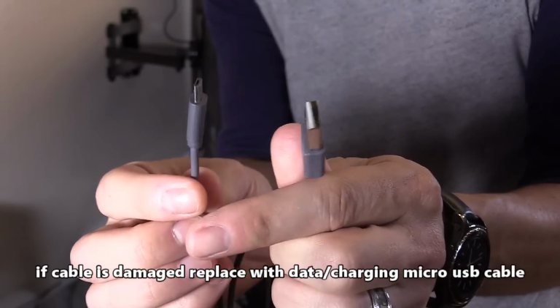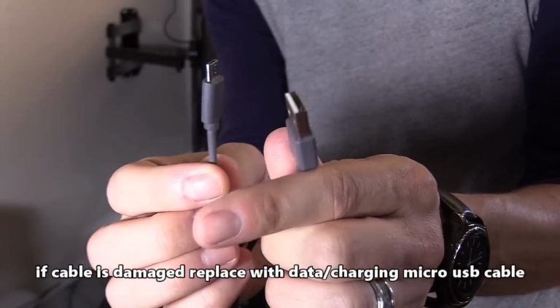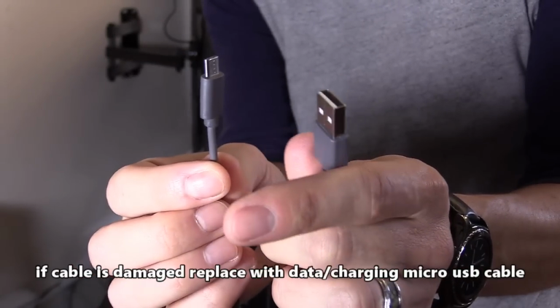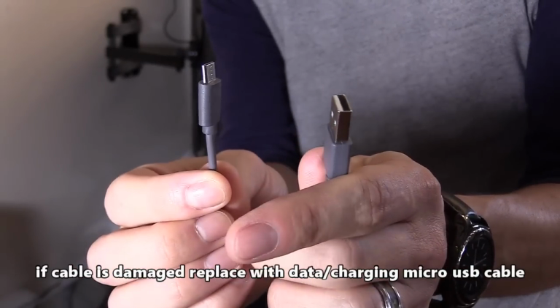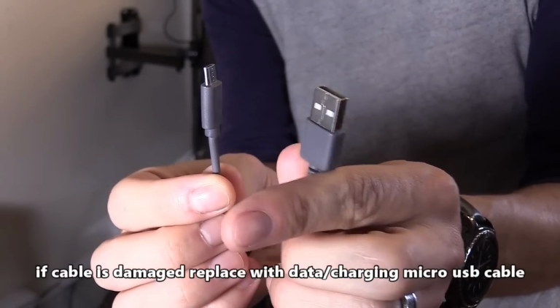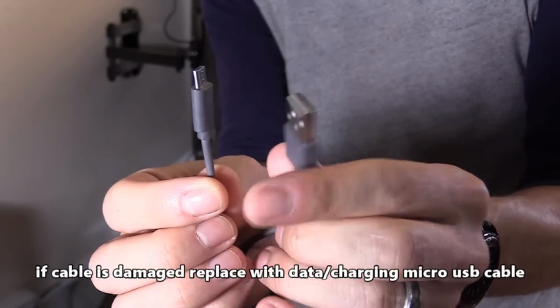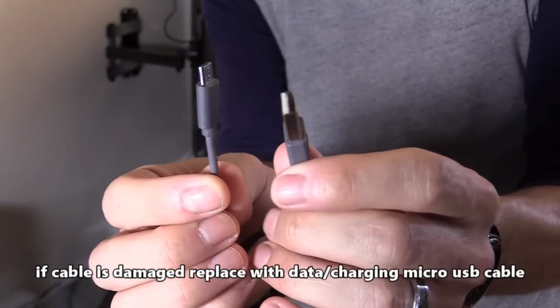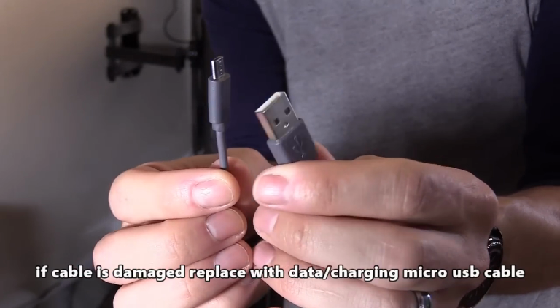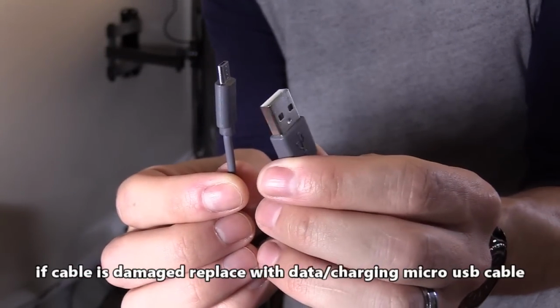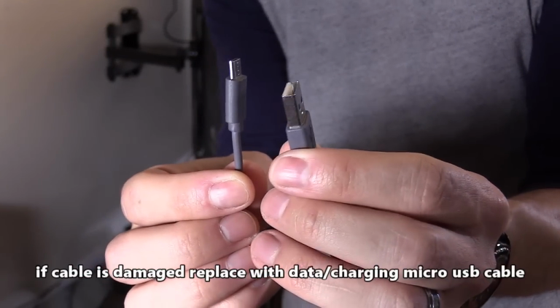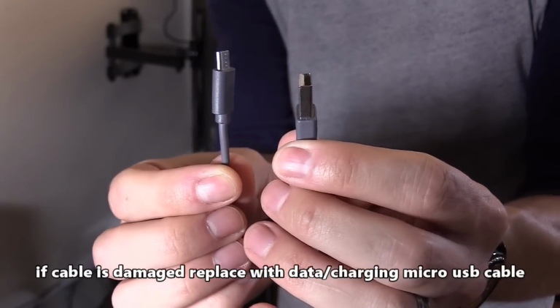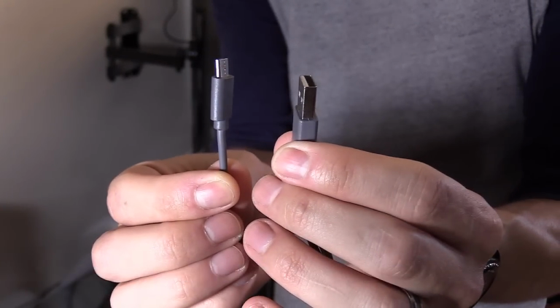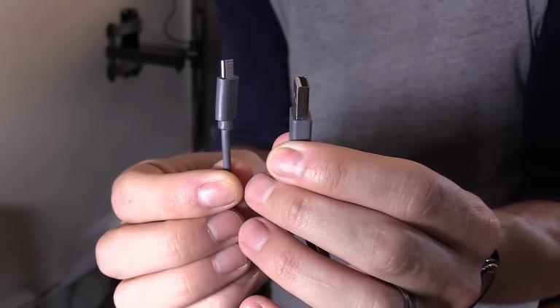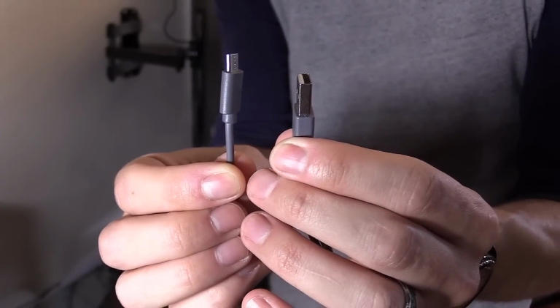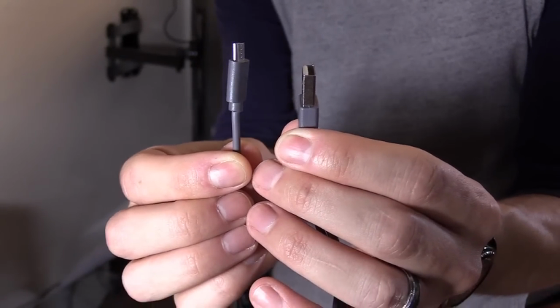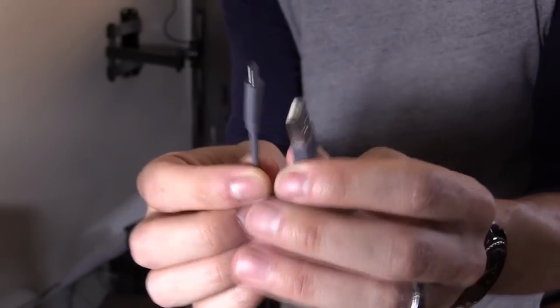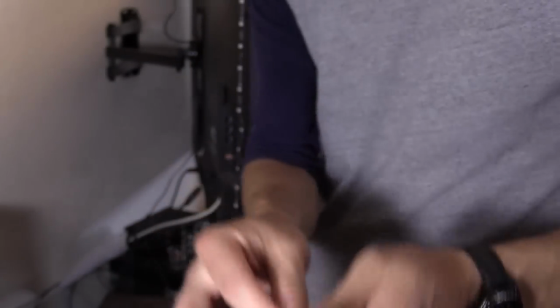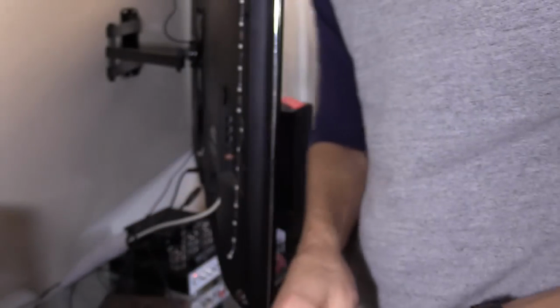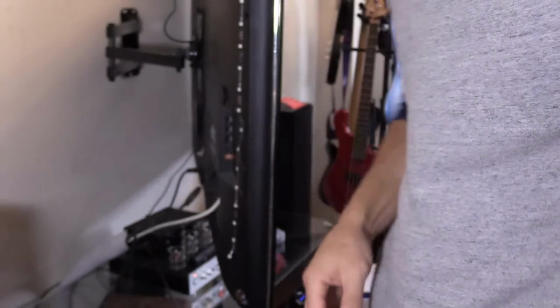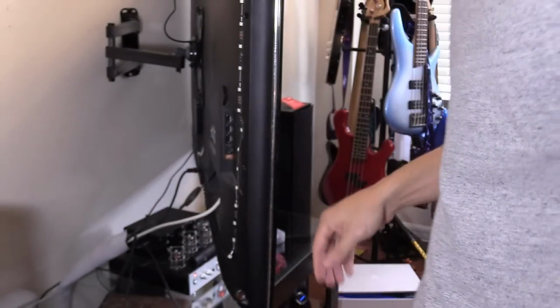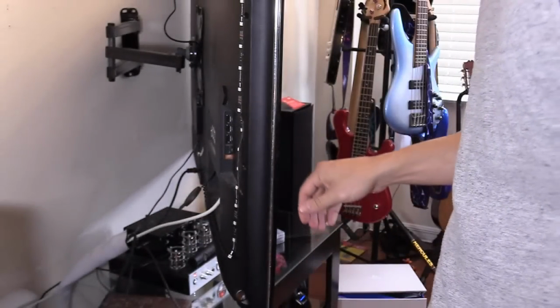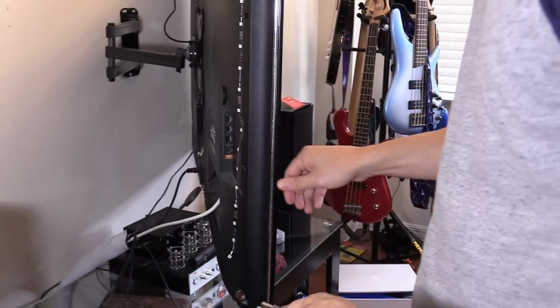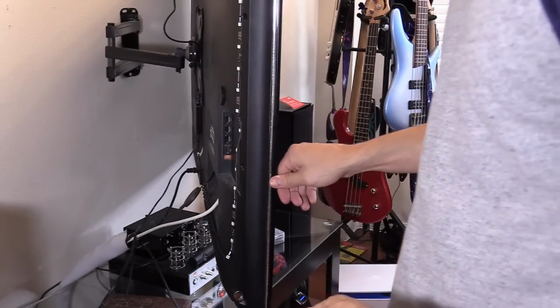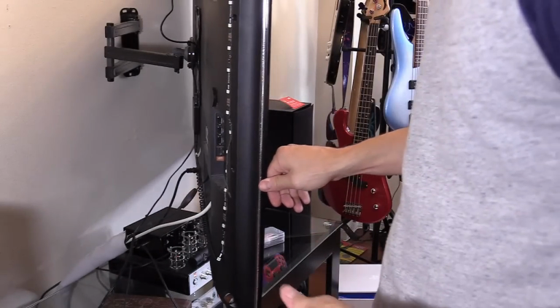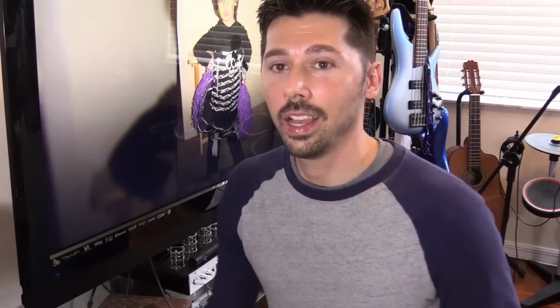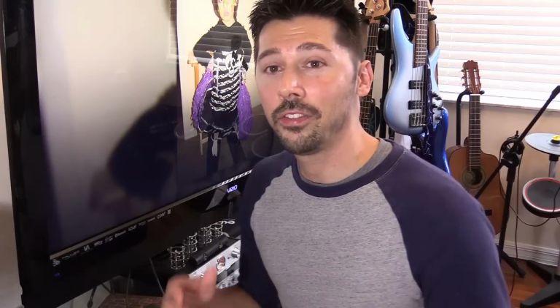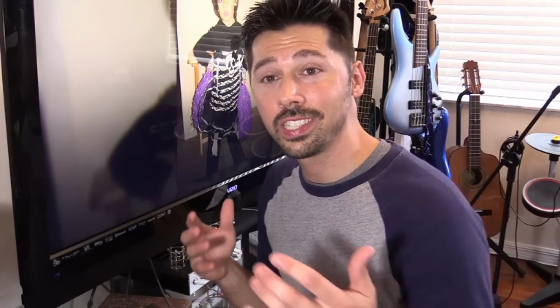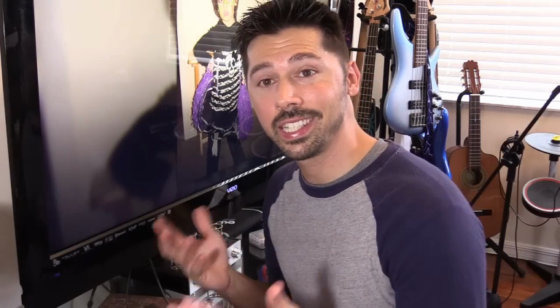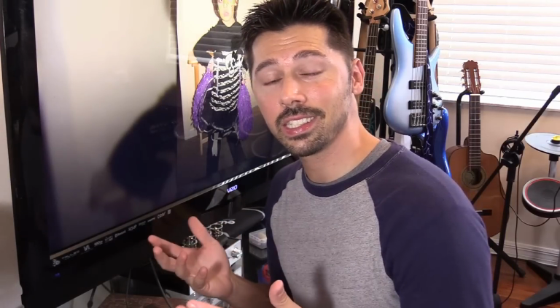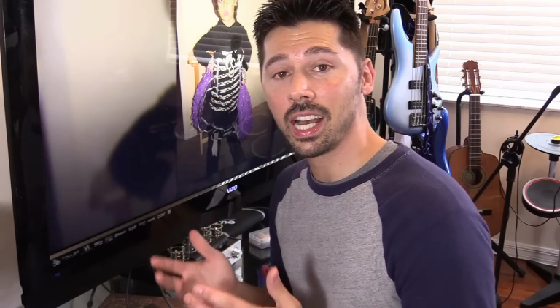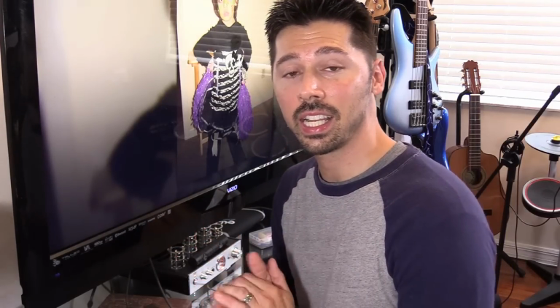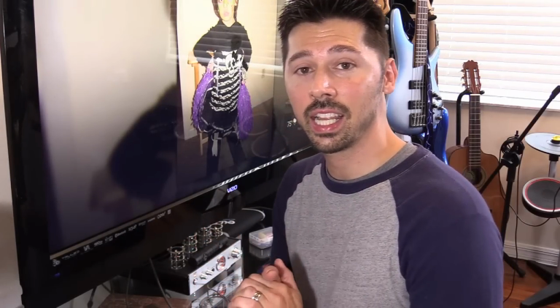Using the correct data charging cable is important; otherwise you'll lose some functions like the HDMI control feature where the Chromecast will tell your TV to turn on and switch the input.